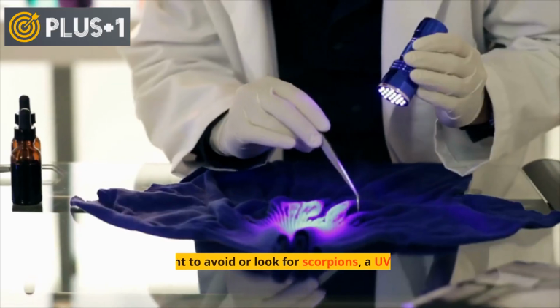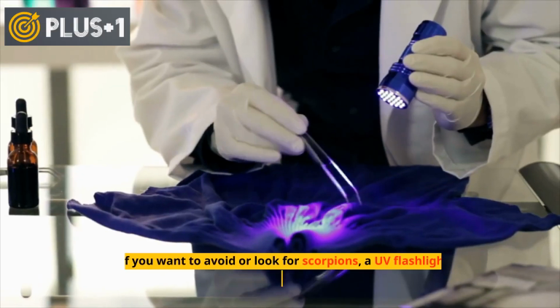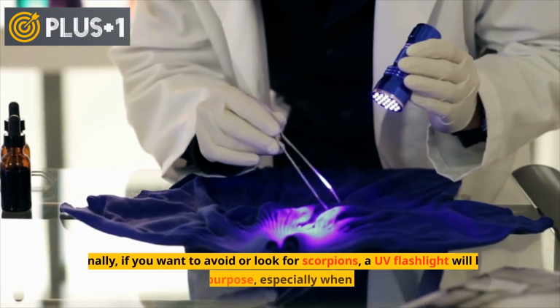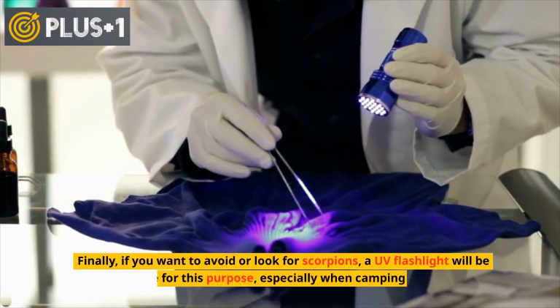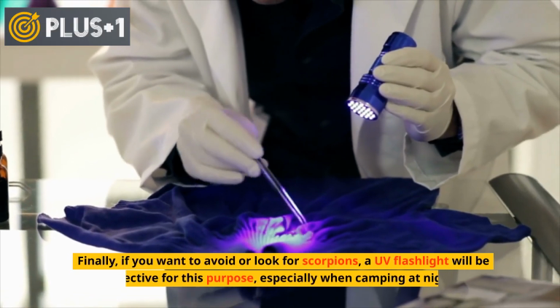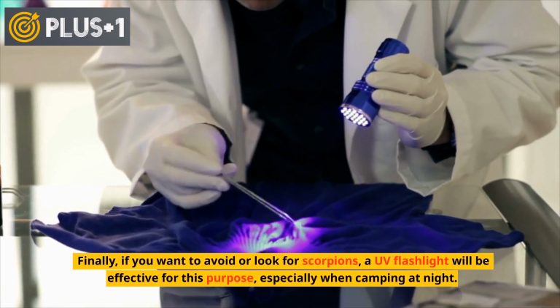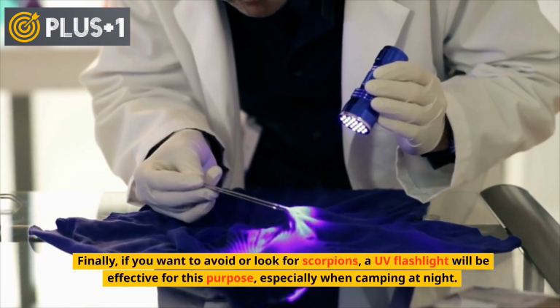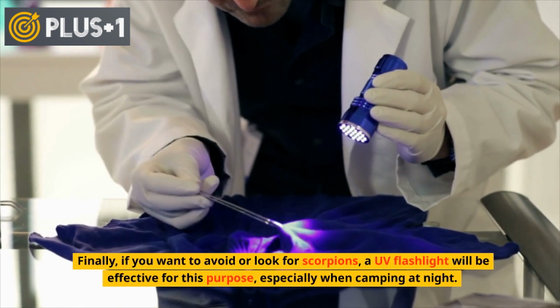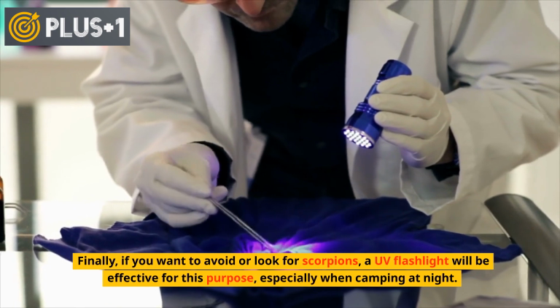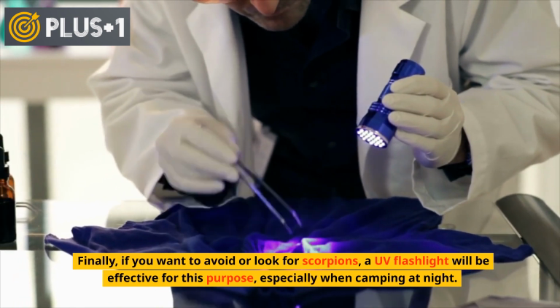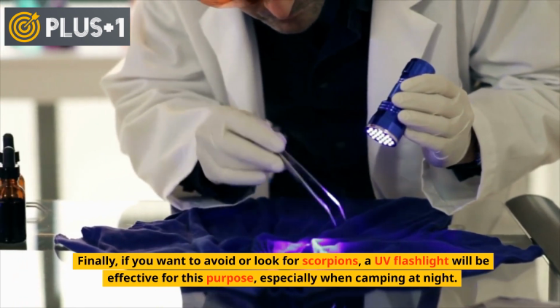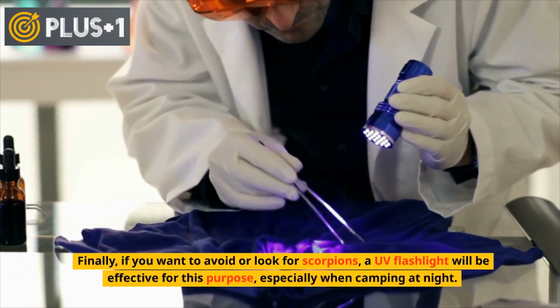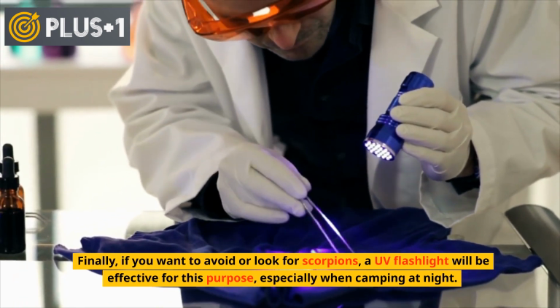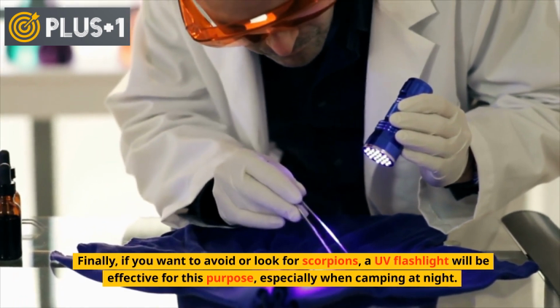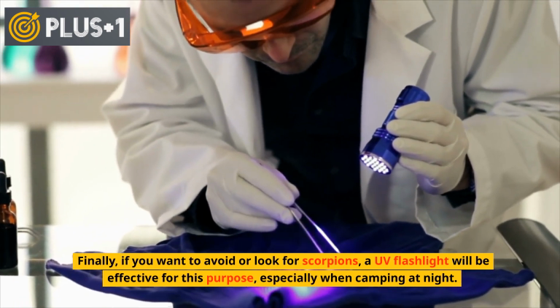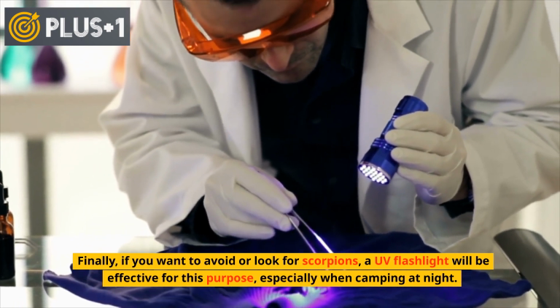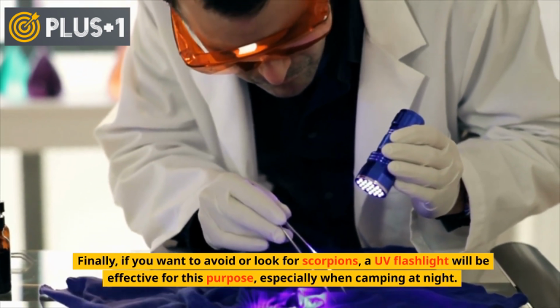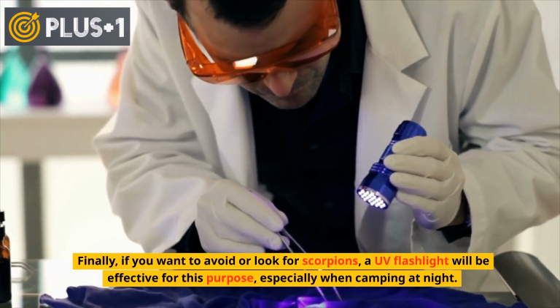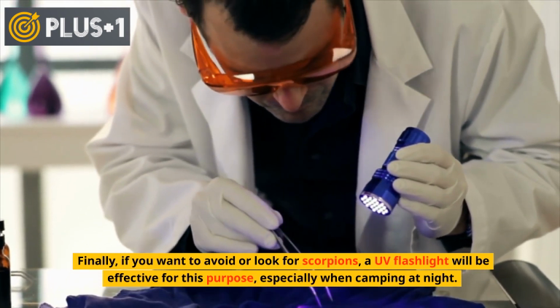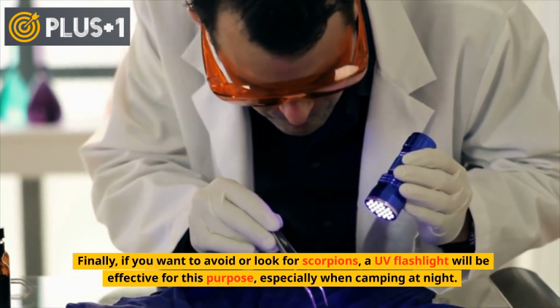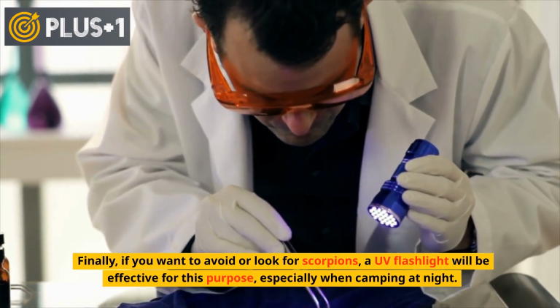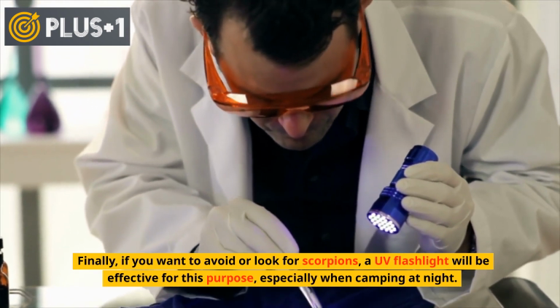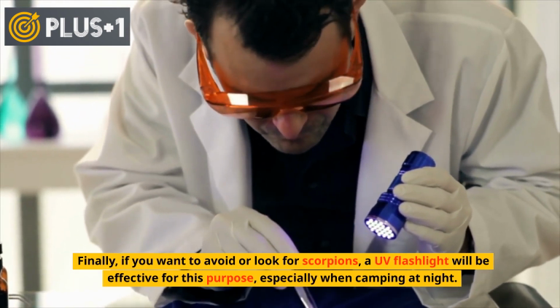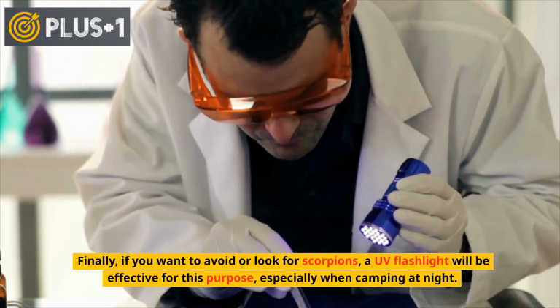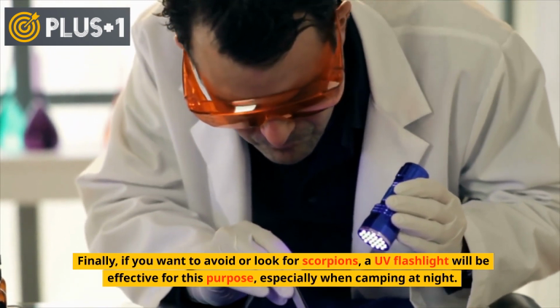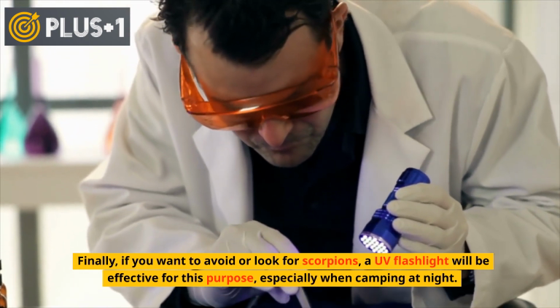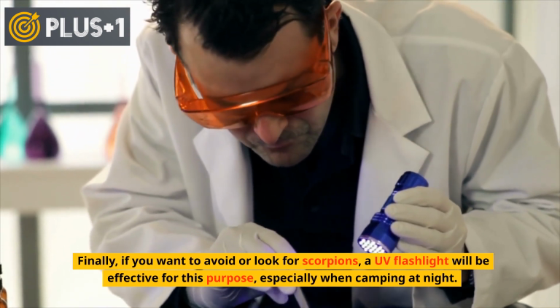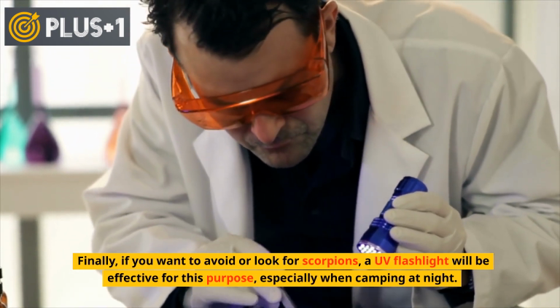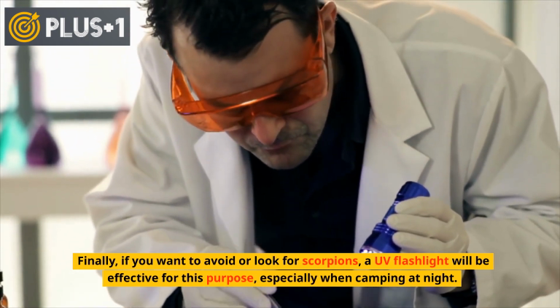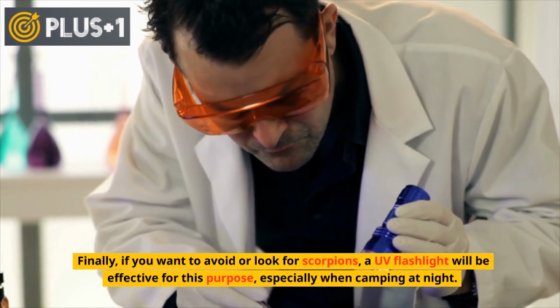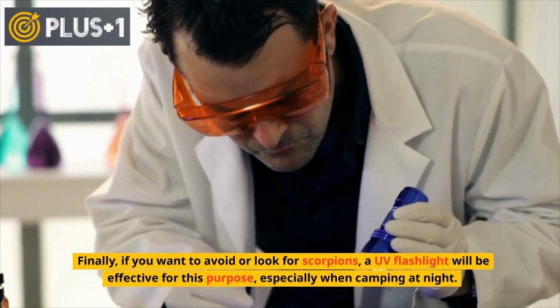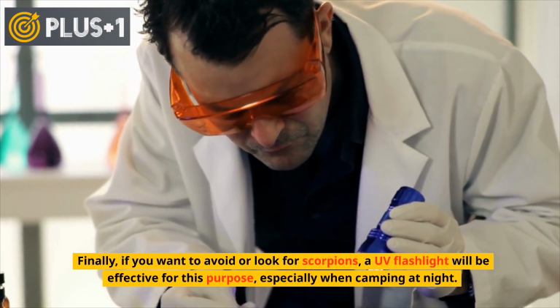Finally, if you want to avoid or look for scorpions, a UV flashlight will be effective for this purpose, especially when camping at night.